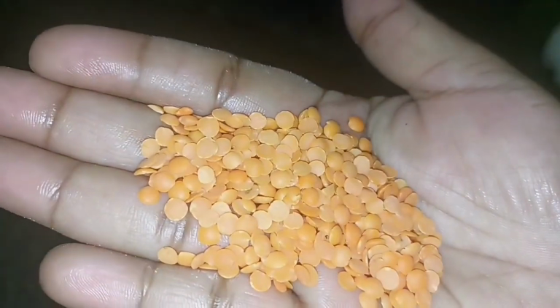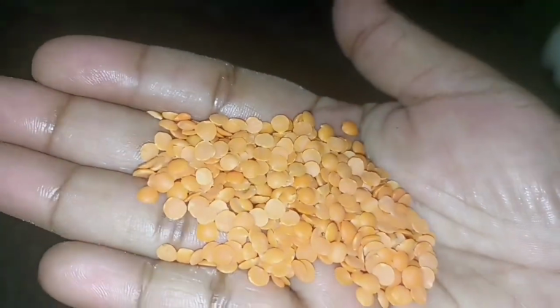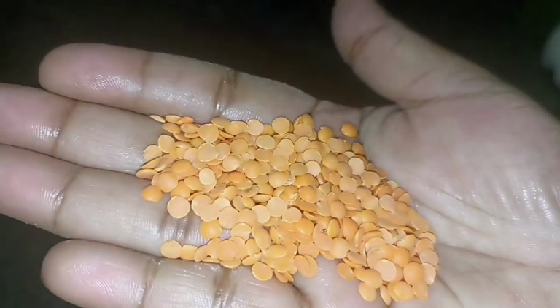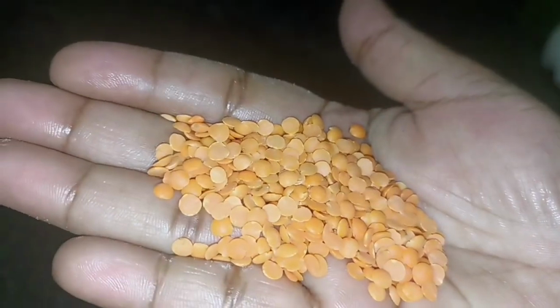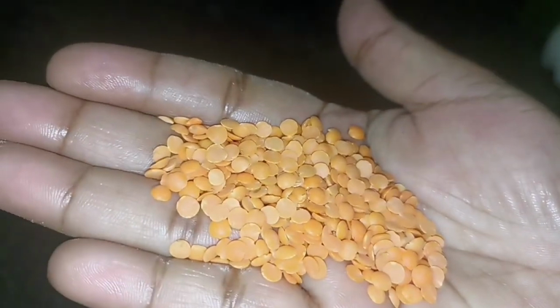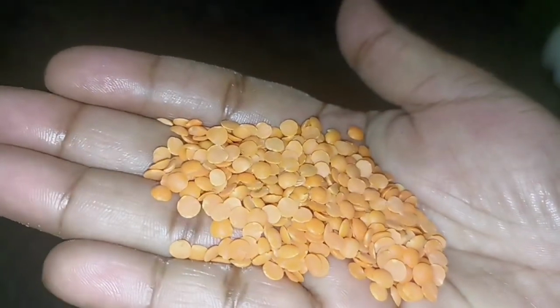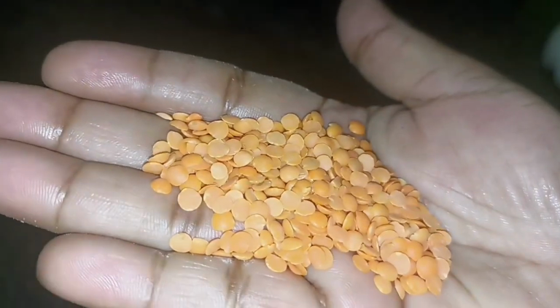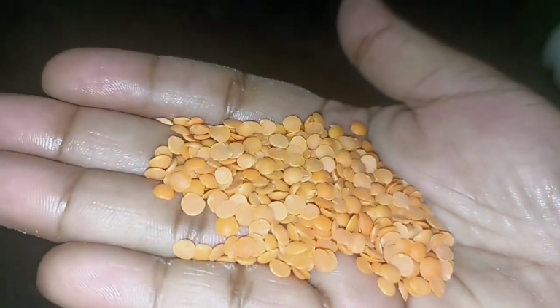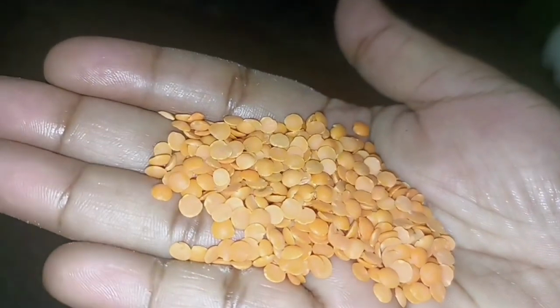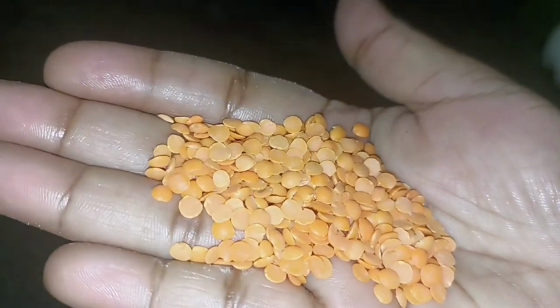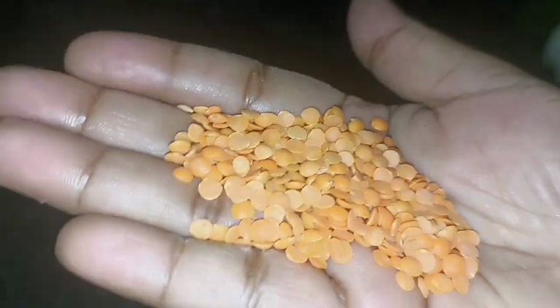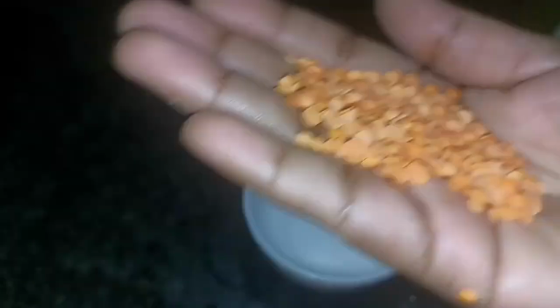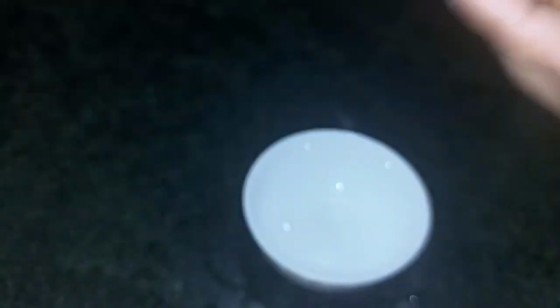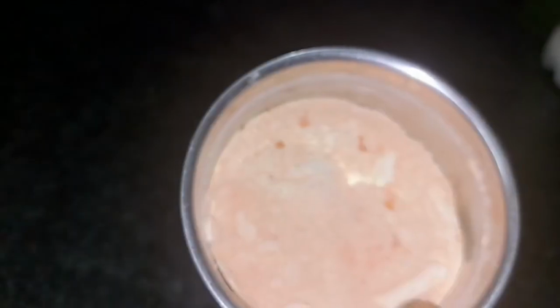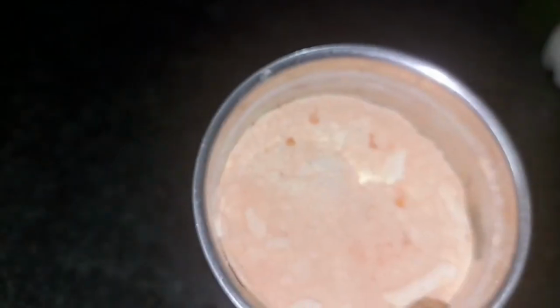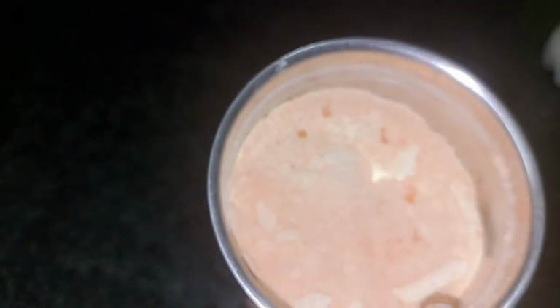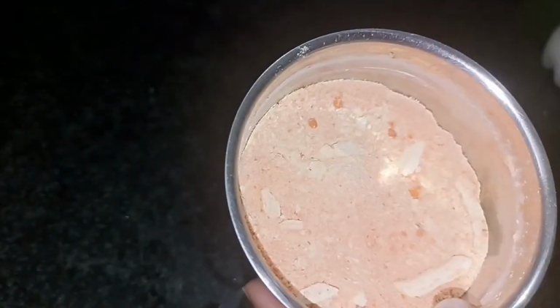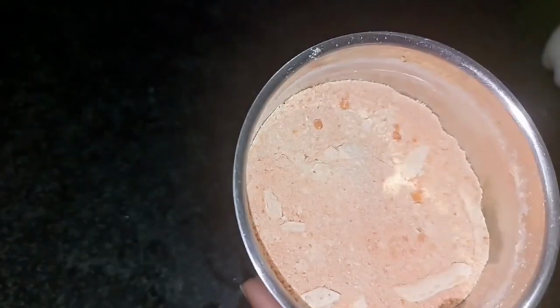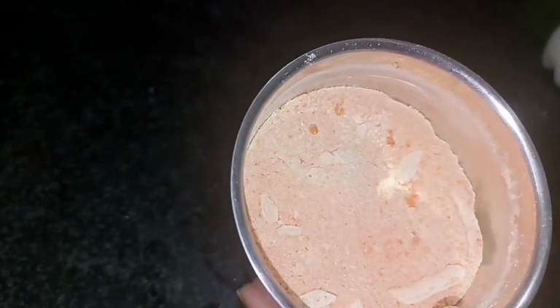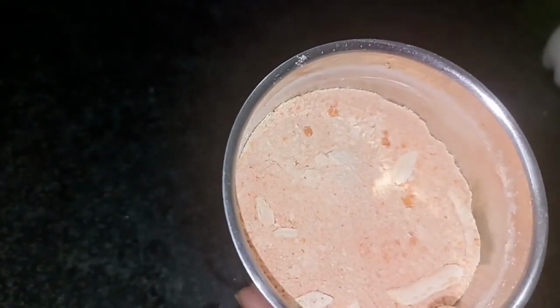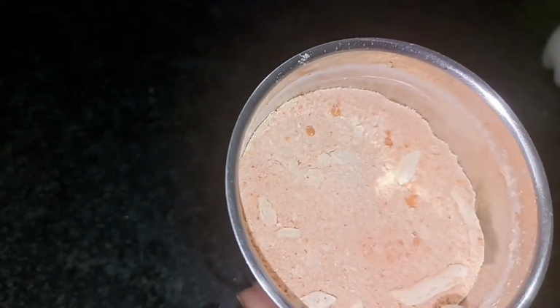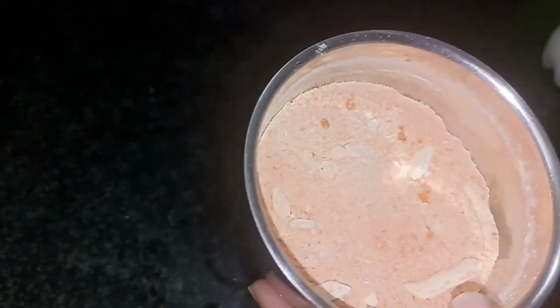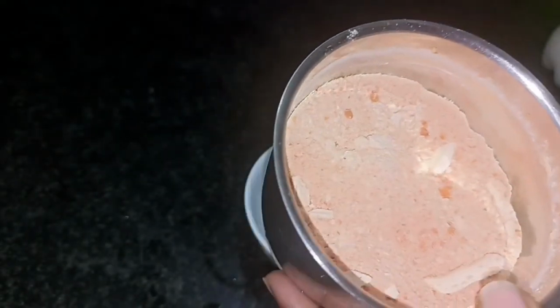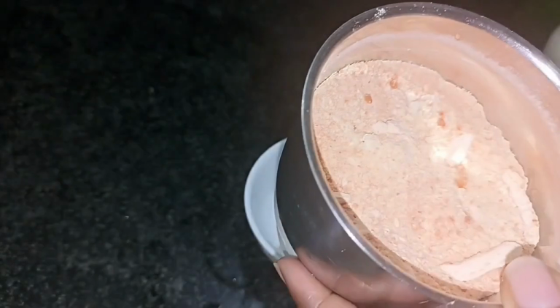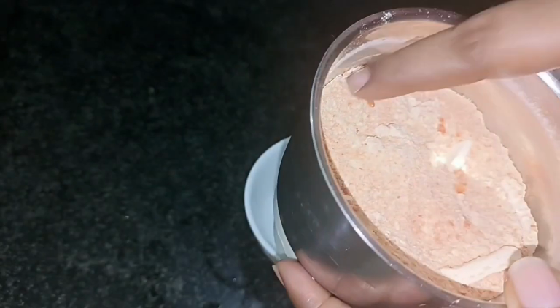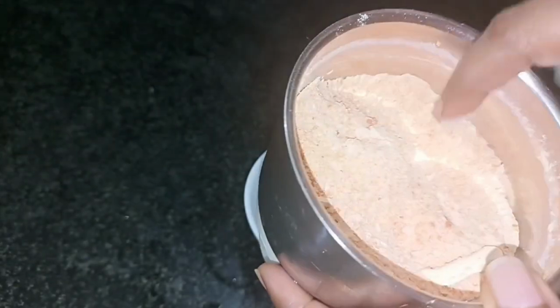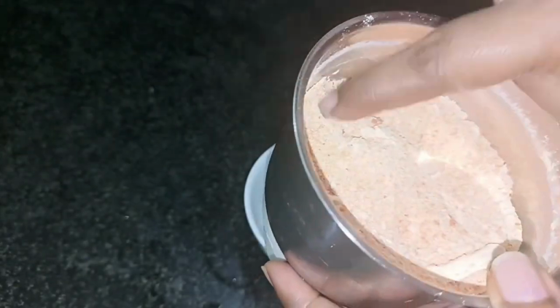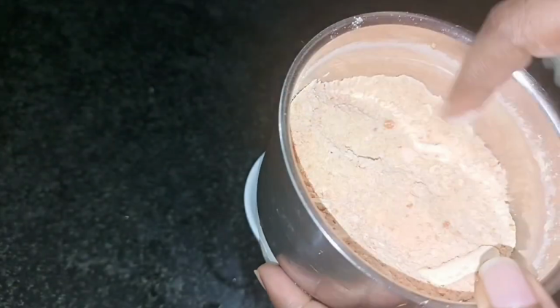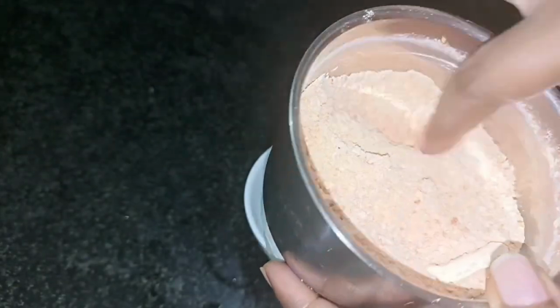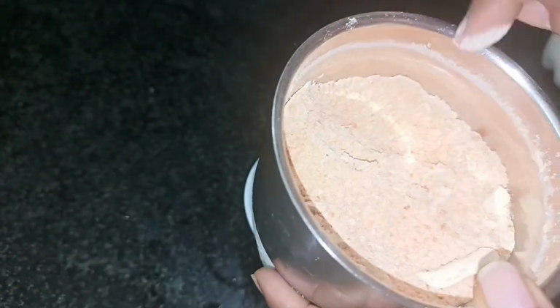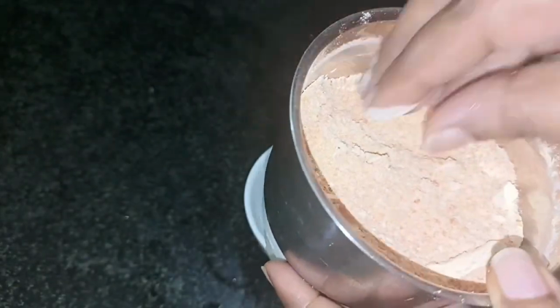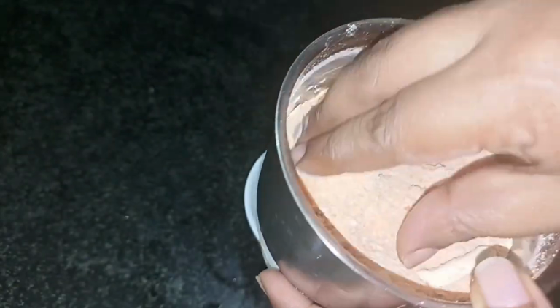This is available in a Kirana store. I am going to show you 250 grams for 25 rupees.